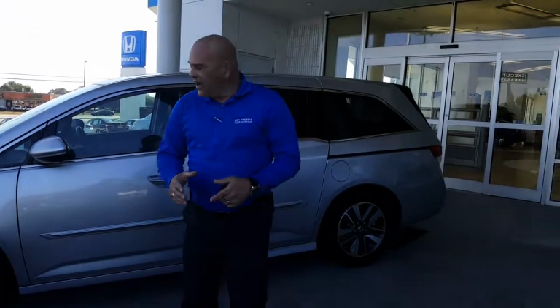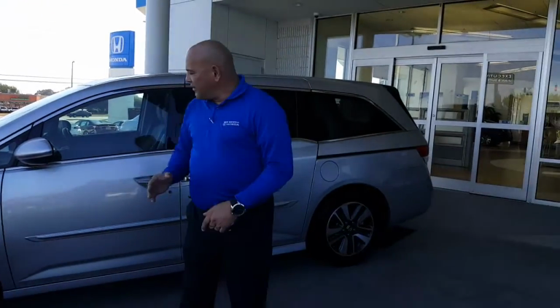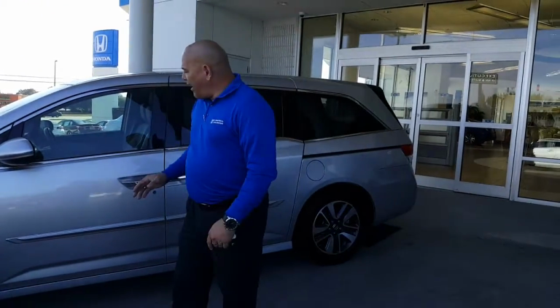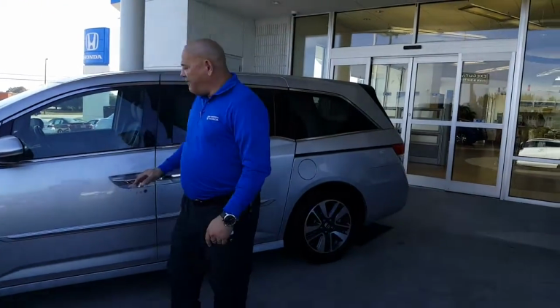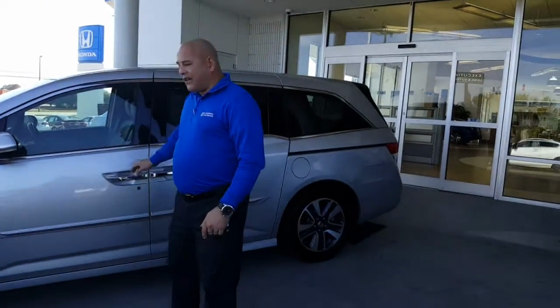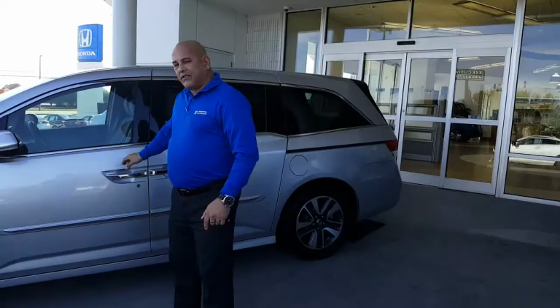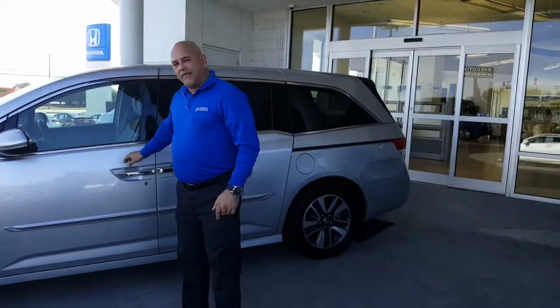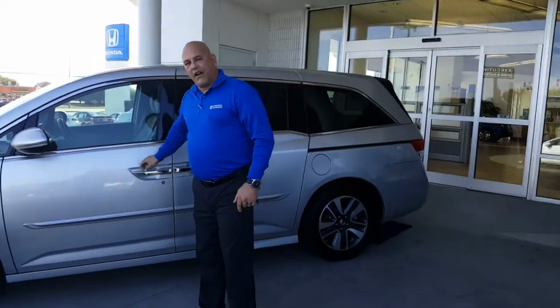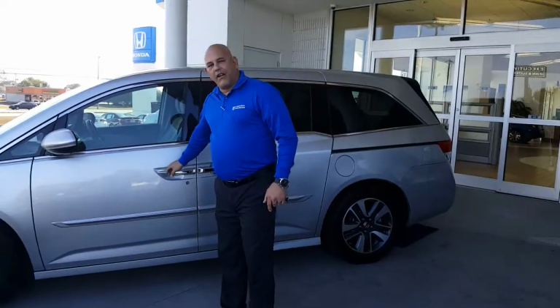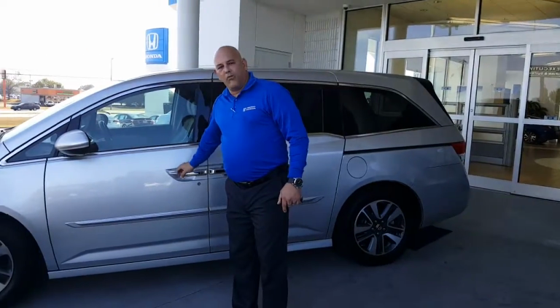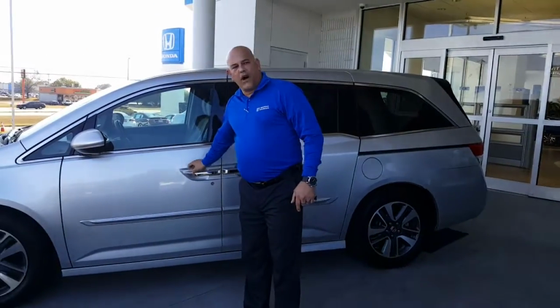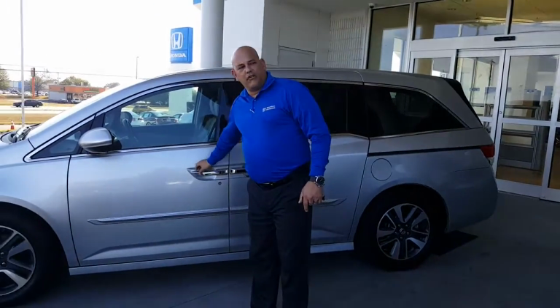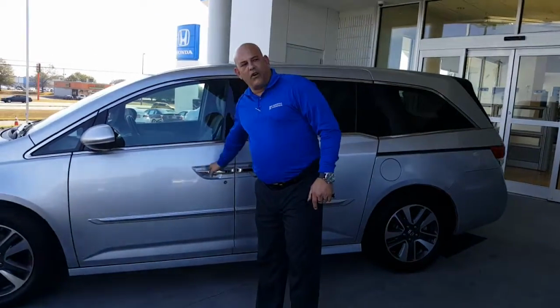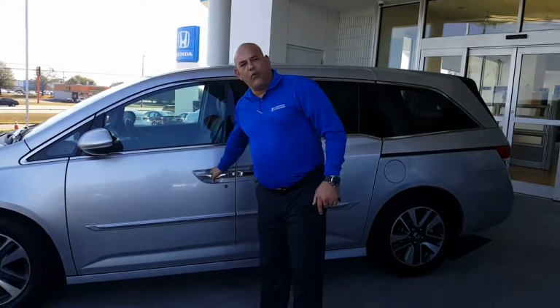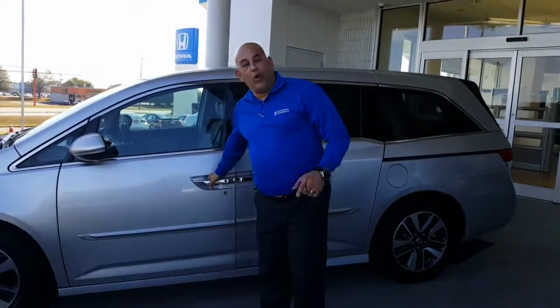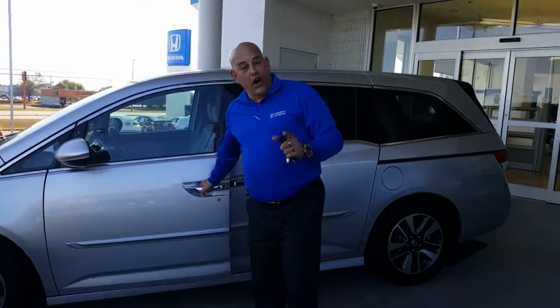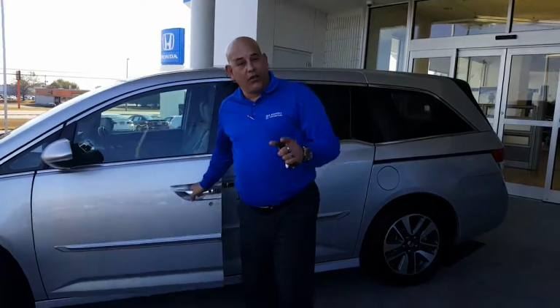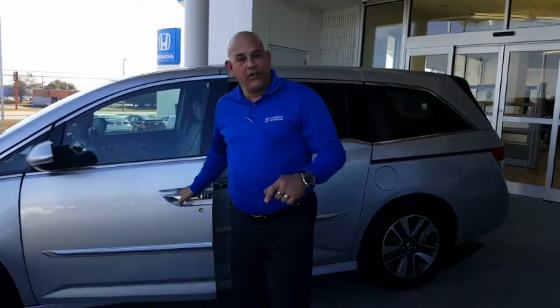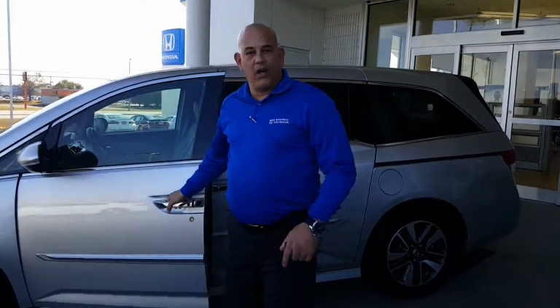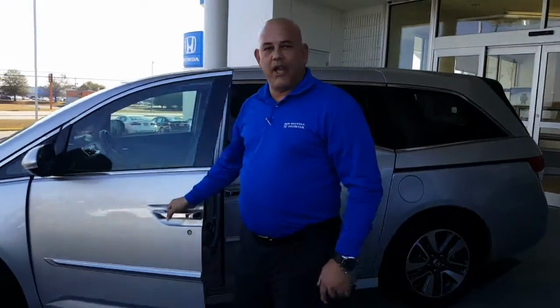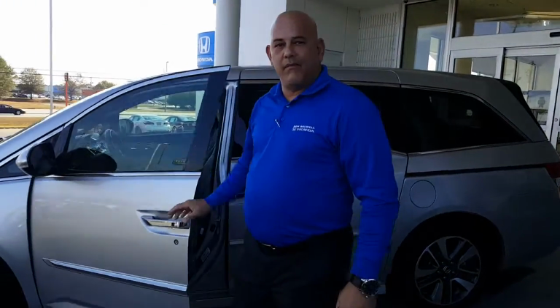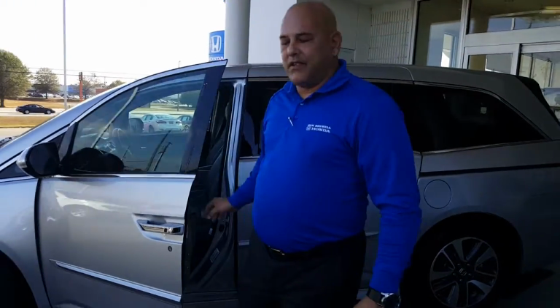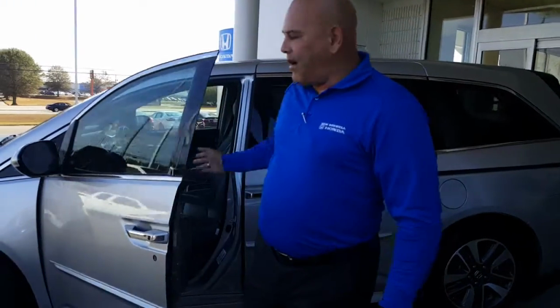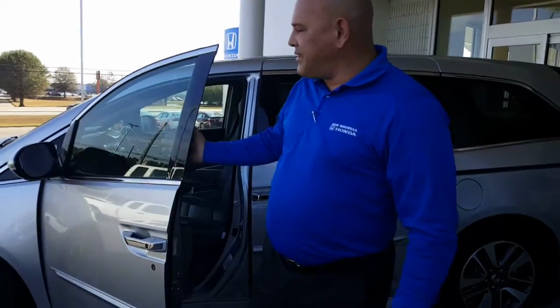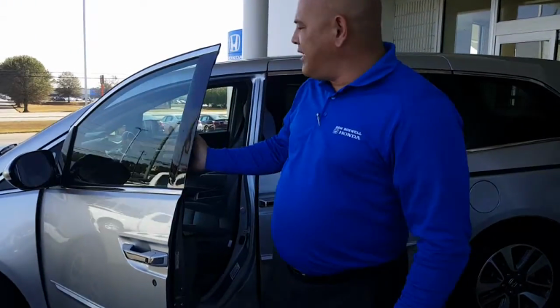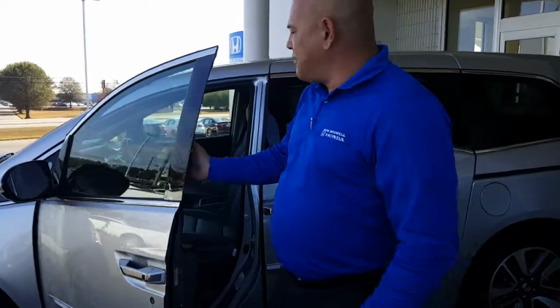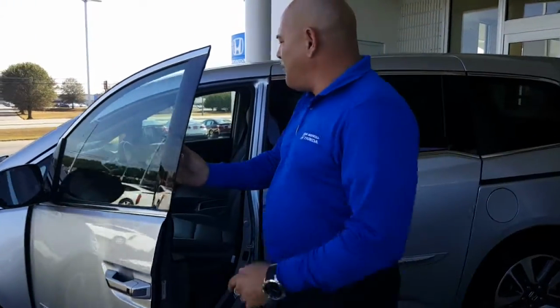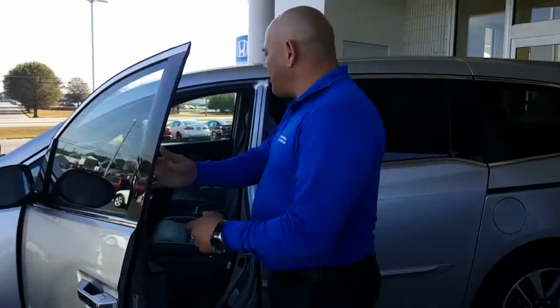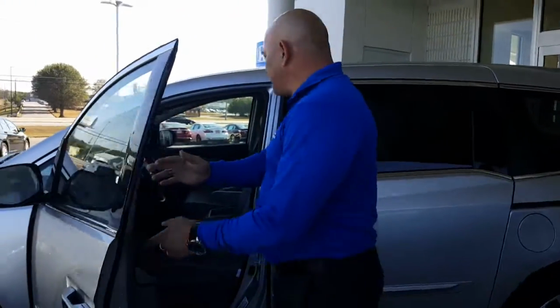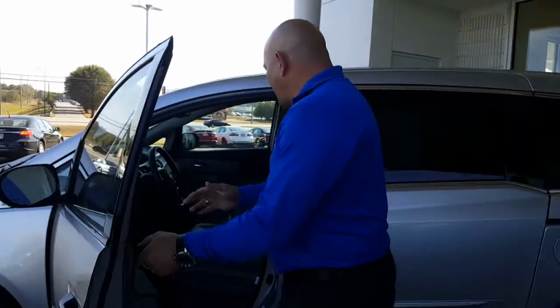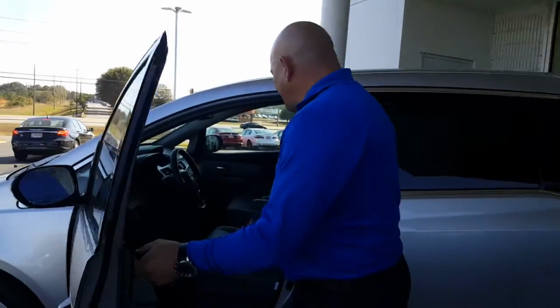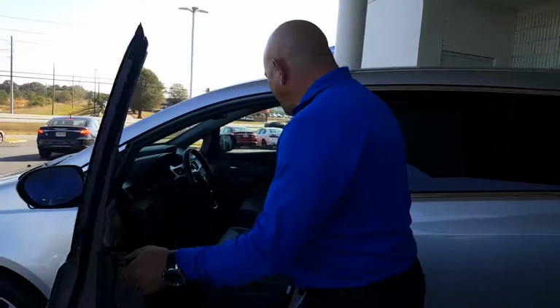It's a great vehicle. It's got very low miles on it, one owner, no damage, and no accidents reported on the Carfax.